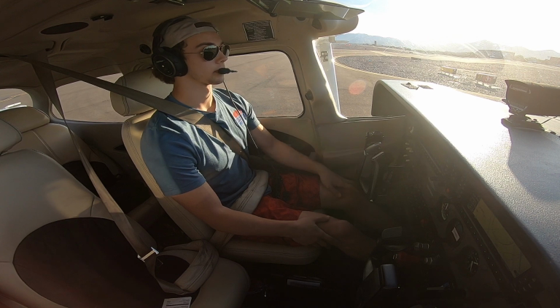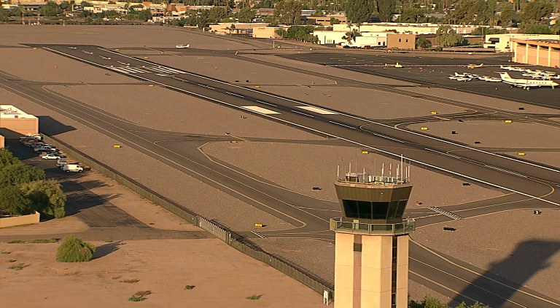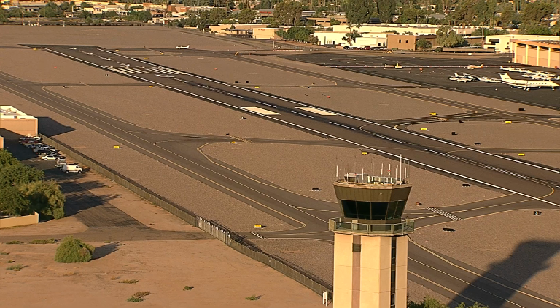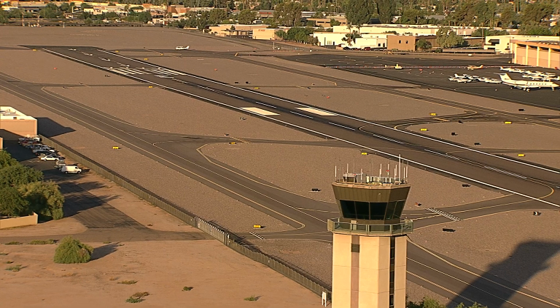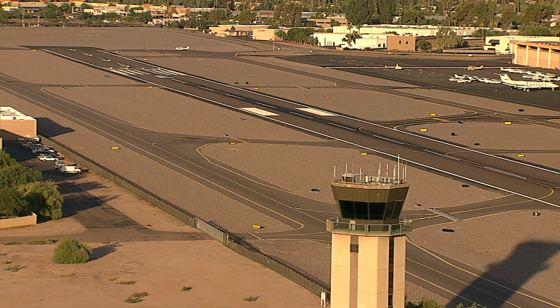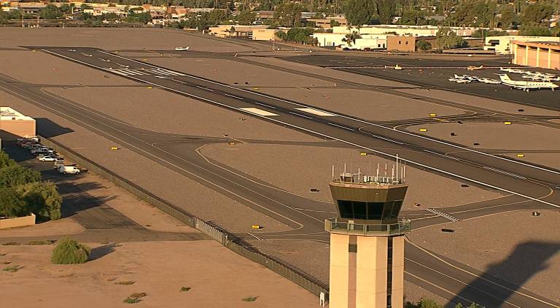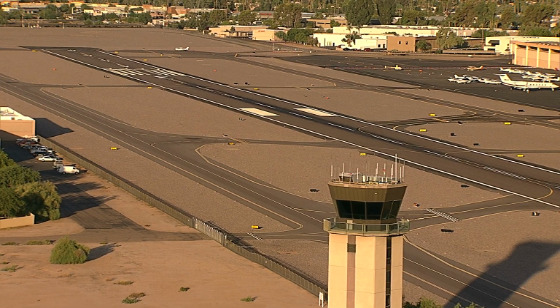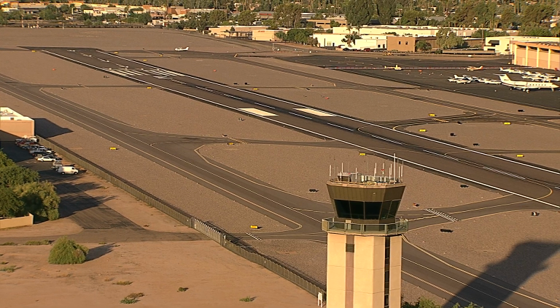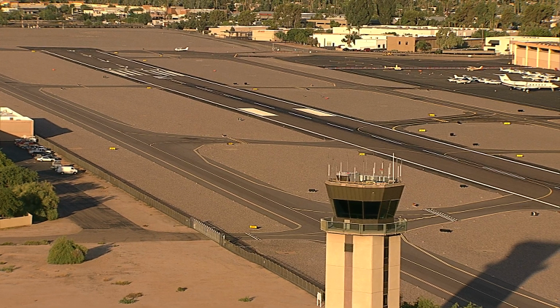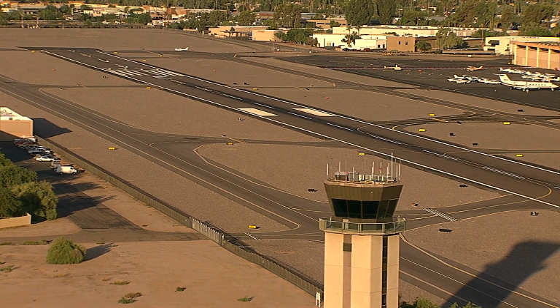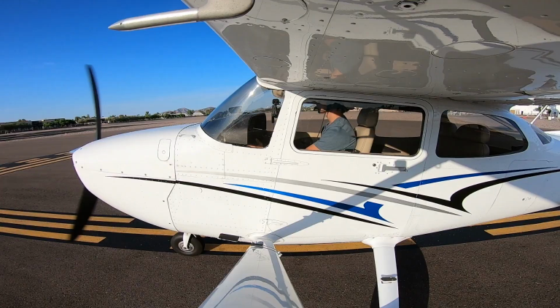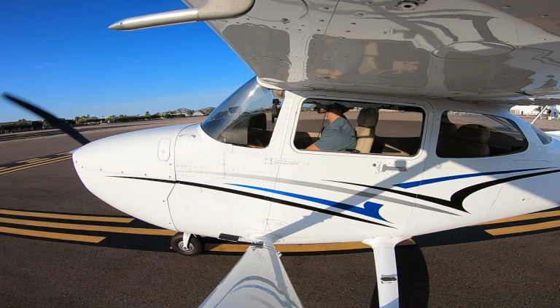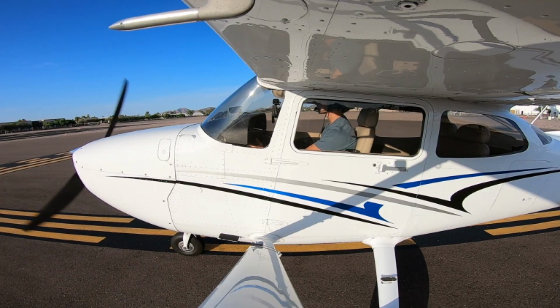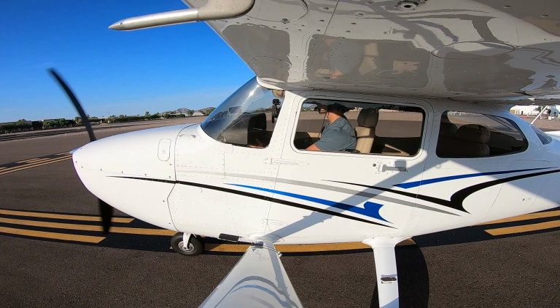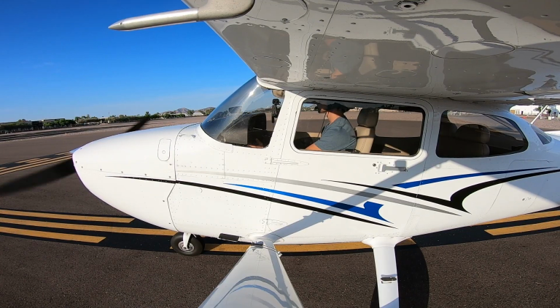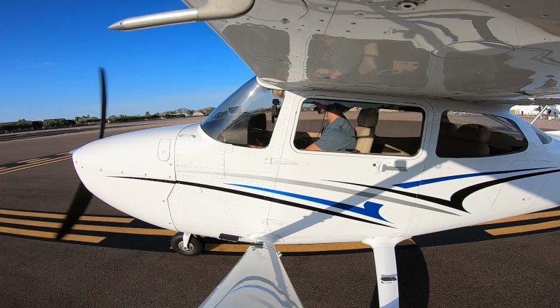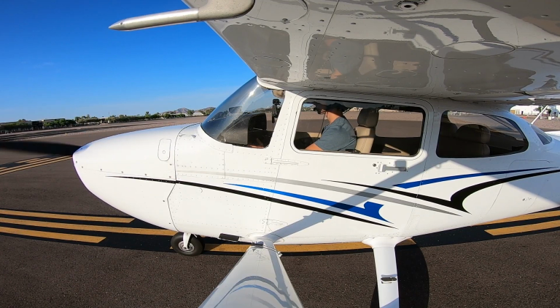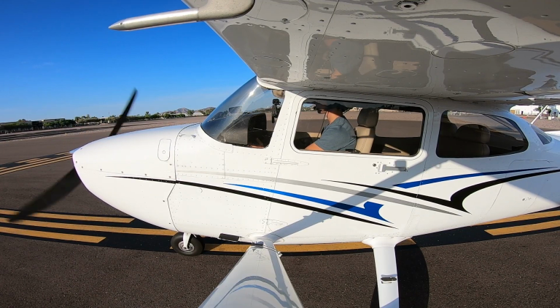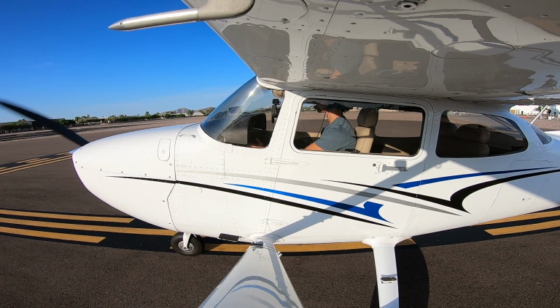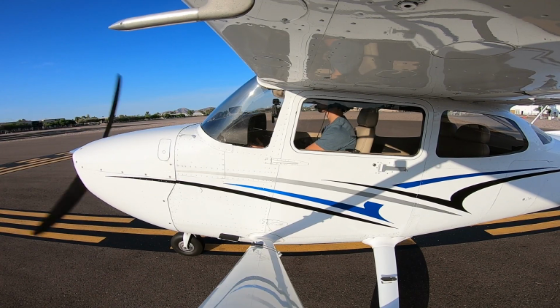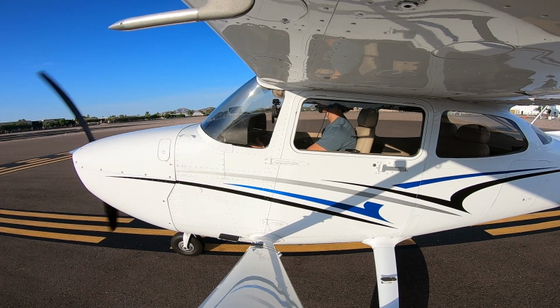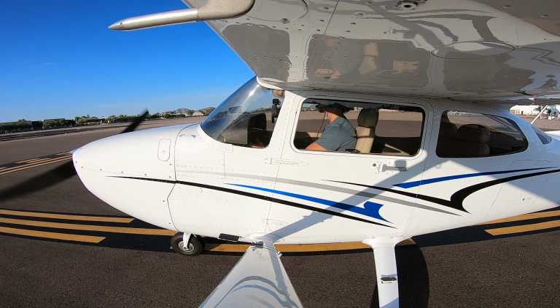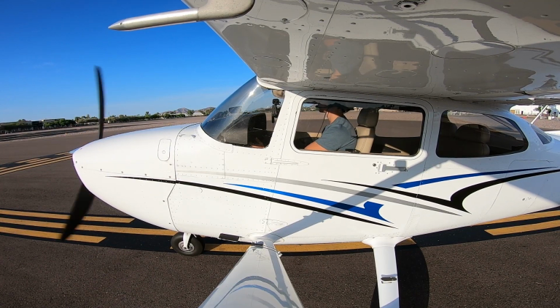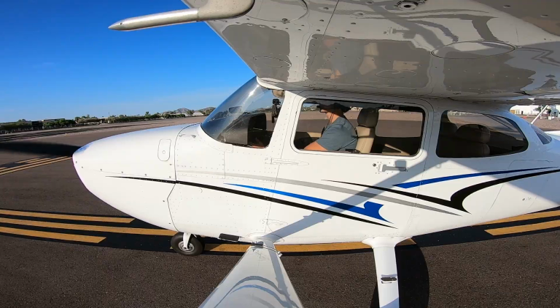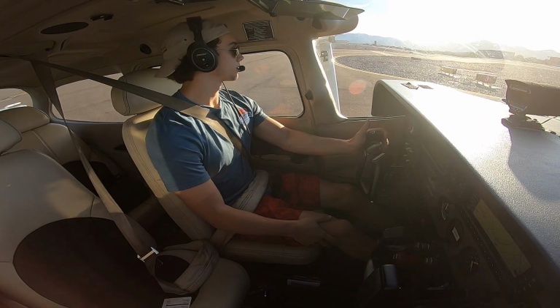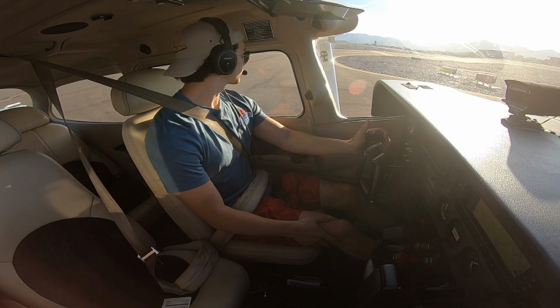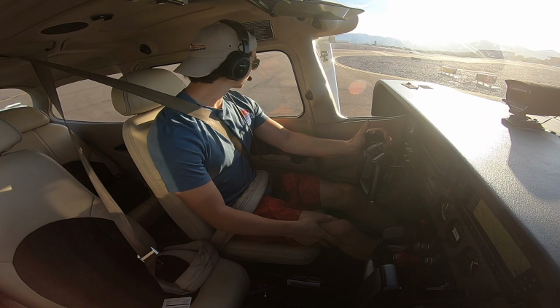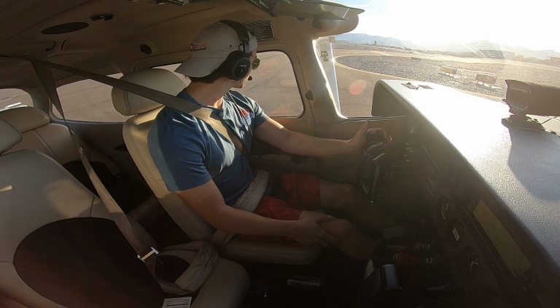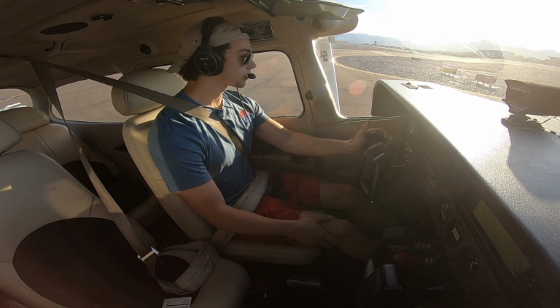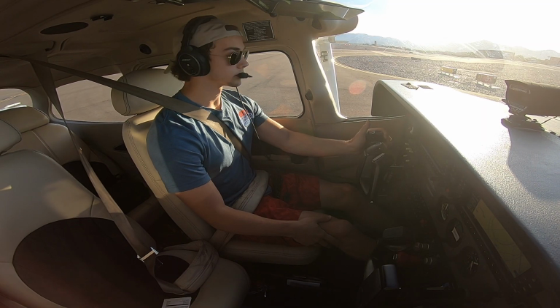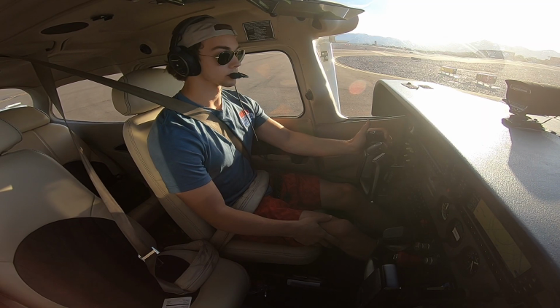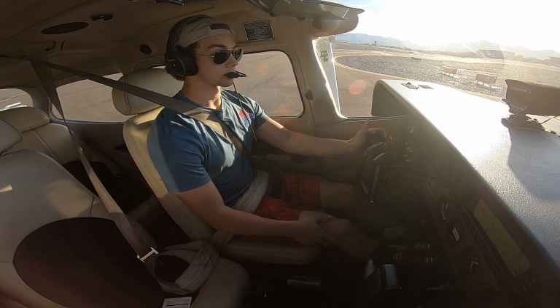West 905-2-0 Charlie, Scottsdale Tower, runway 3, clear for takeoff, make left close traffic. Runway 3, clear for takeoff, 2-0 Charlie.